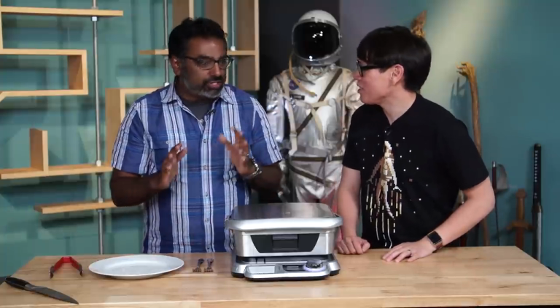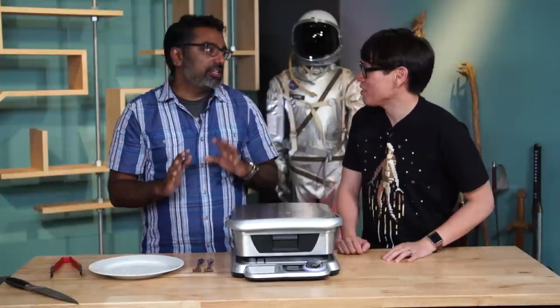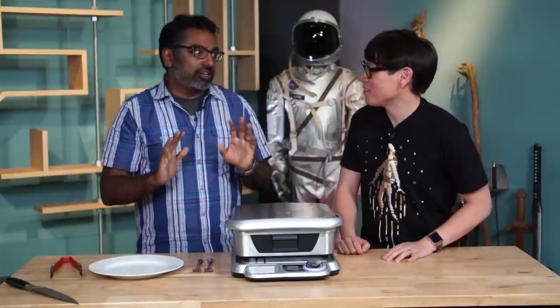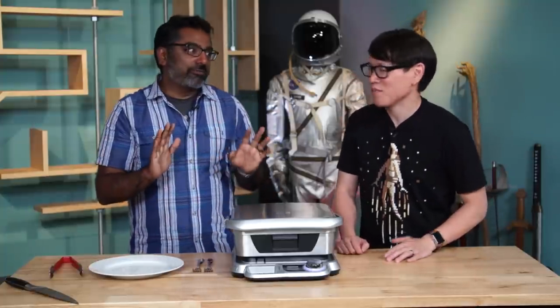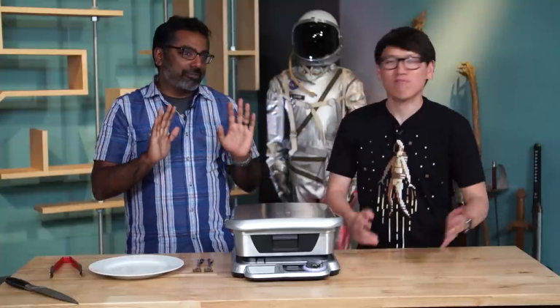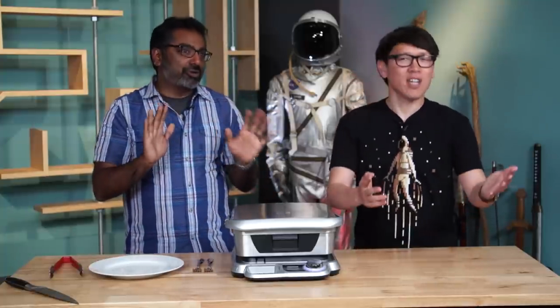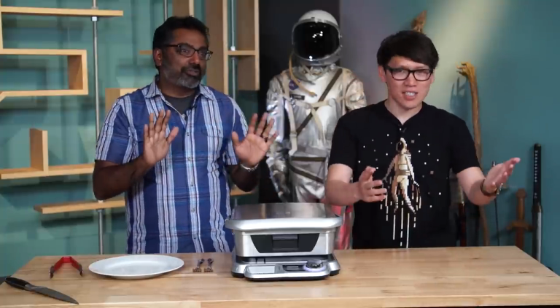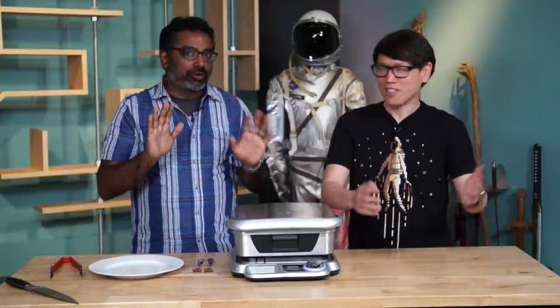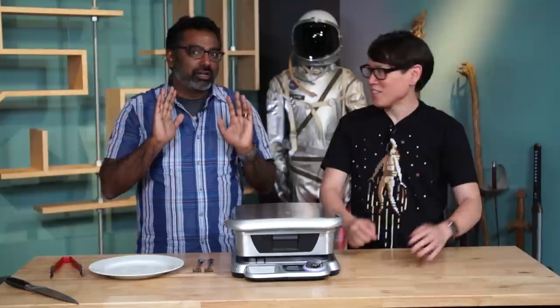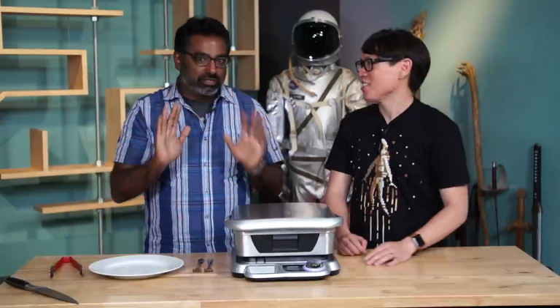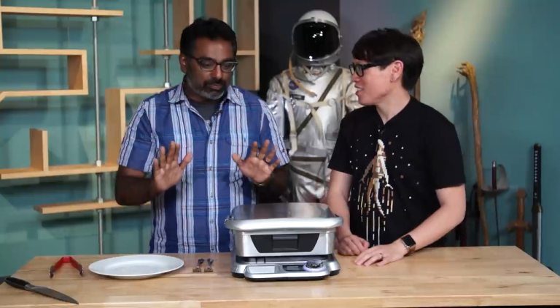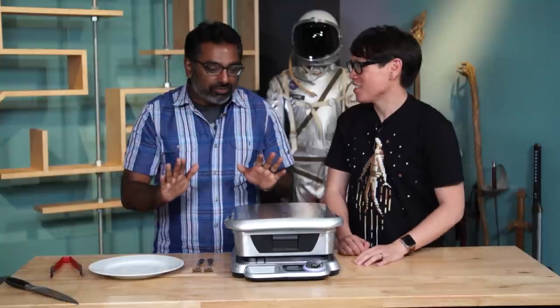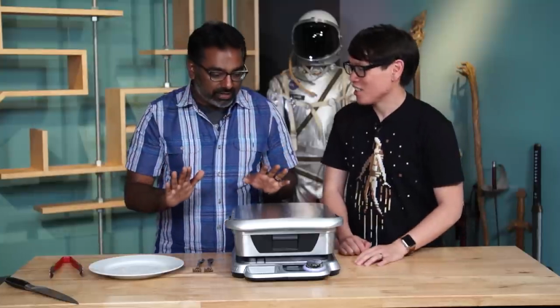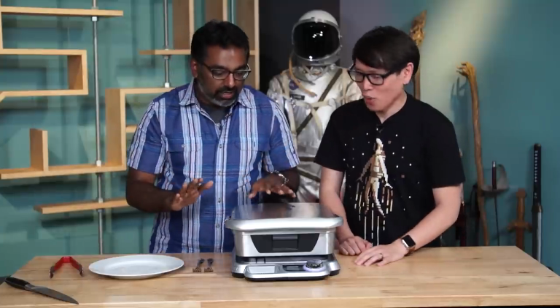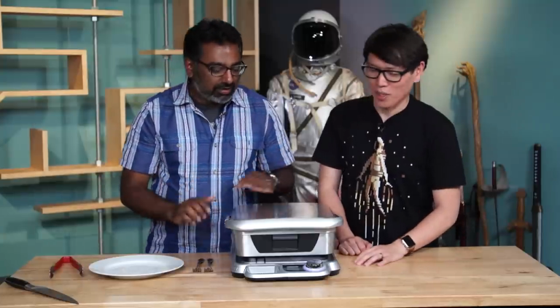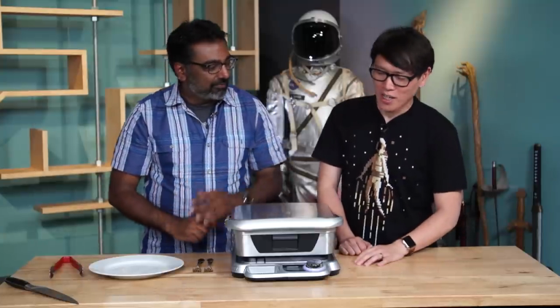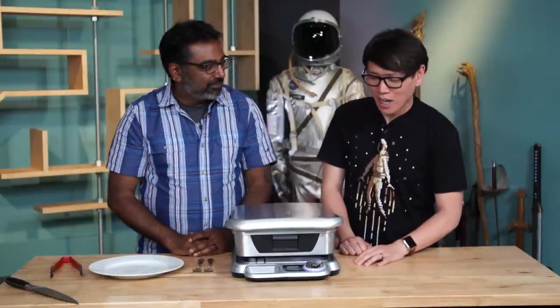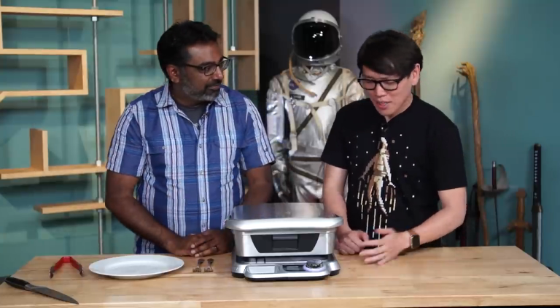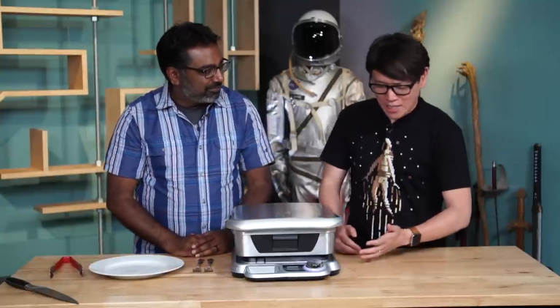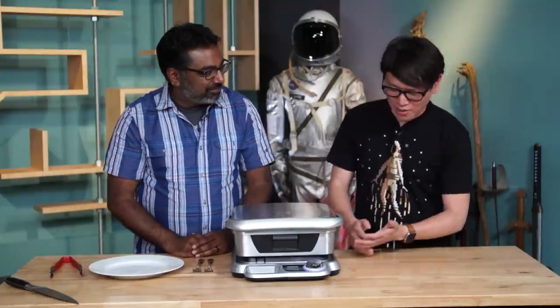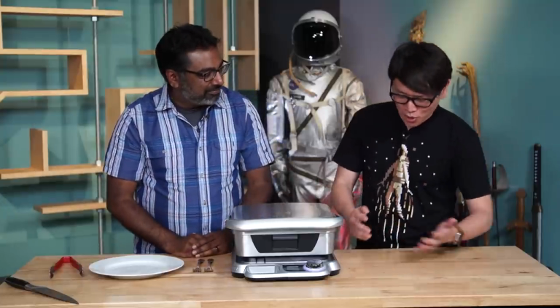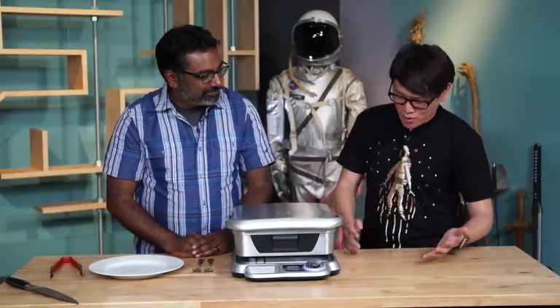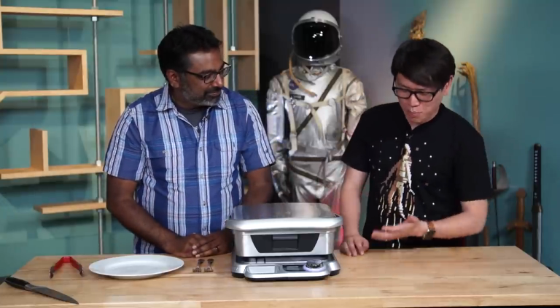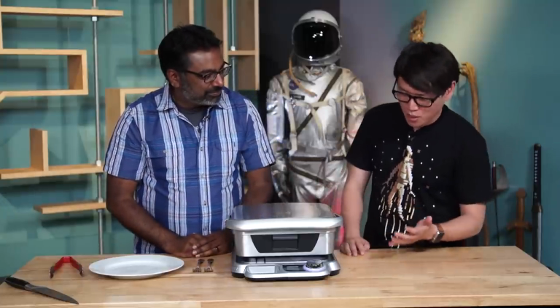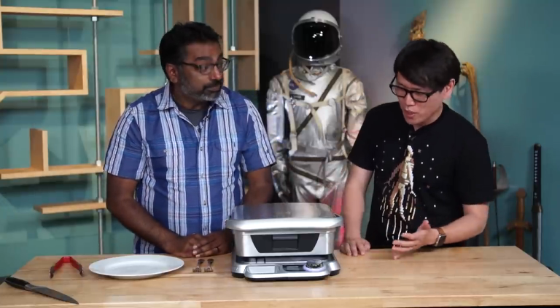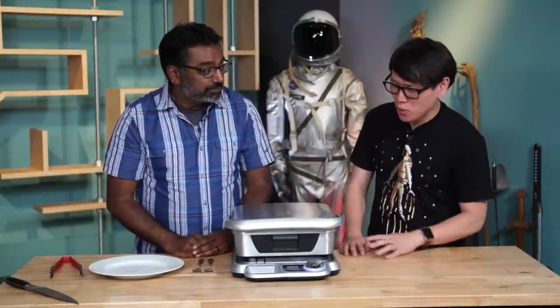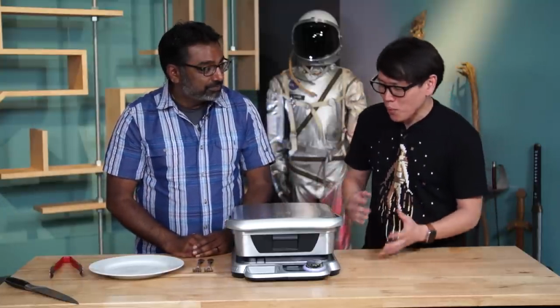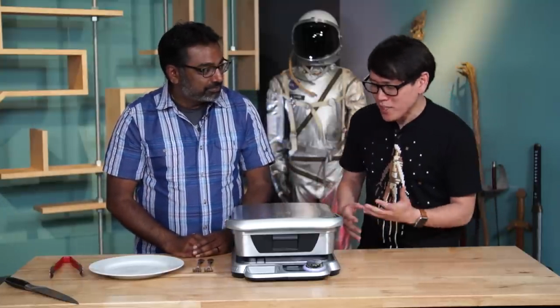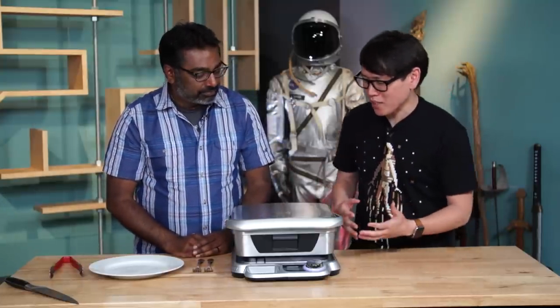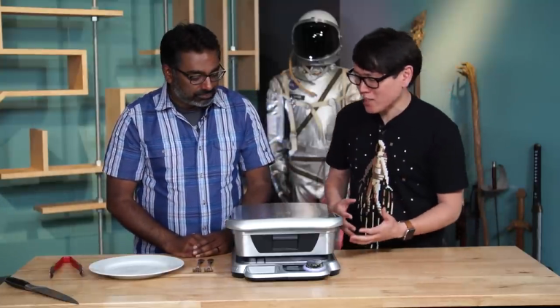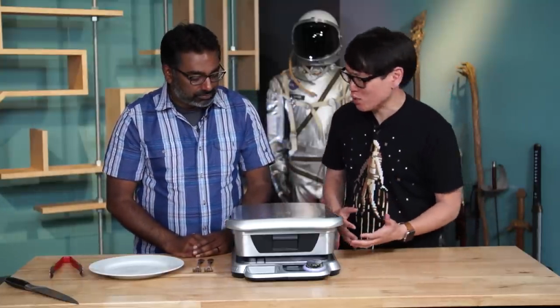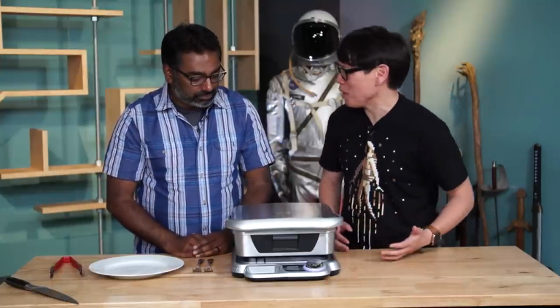Grilled cheese on a George Foreman Grill is perfect. Totally. But this is not one of those — it's not a panini press. So what makes it like sous vide?